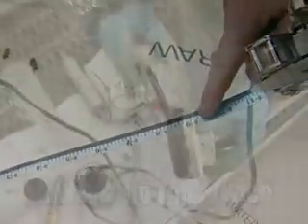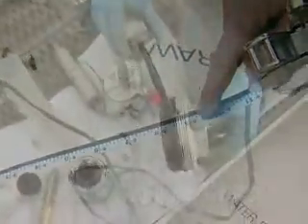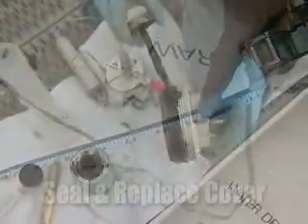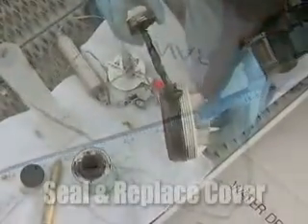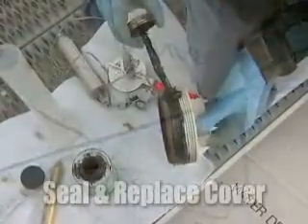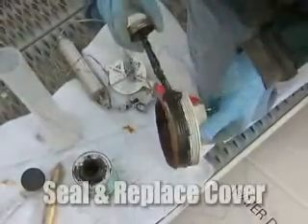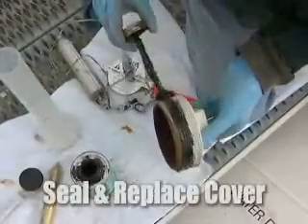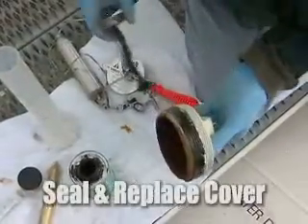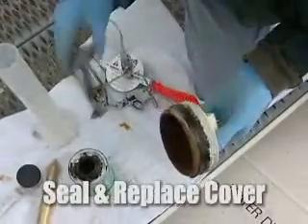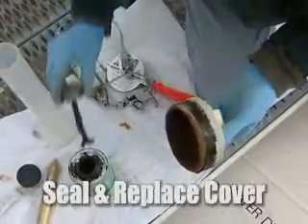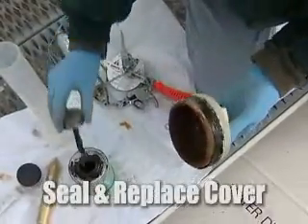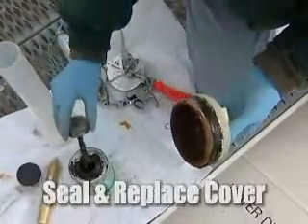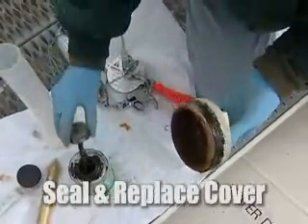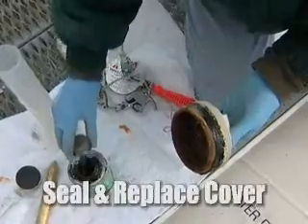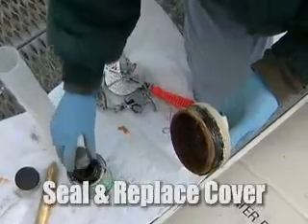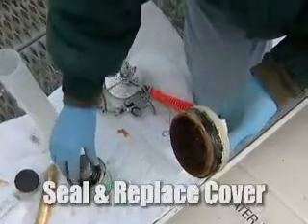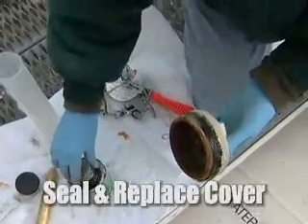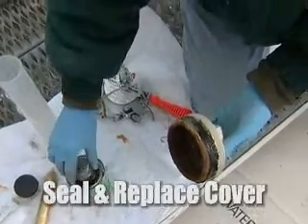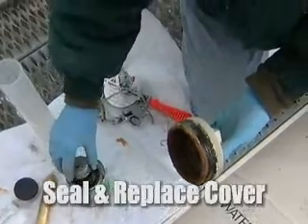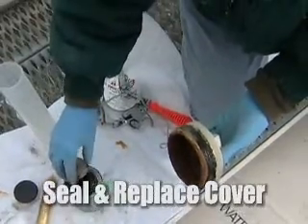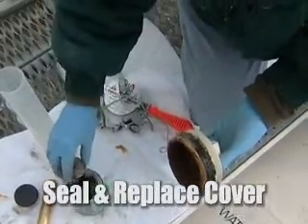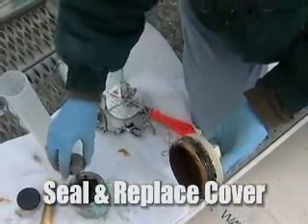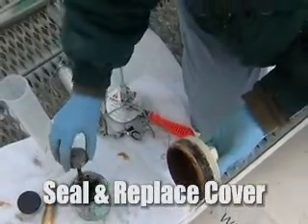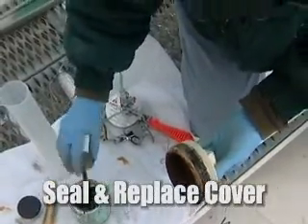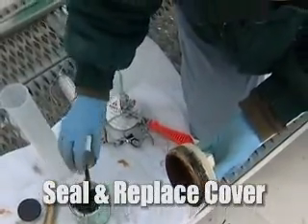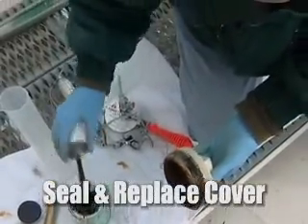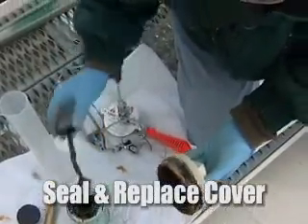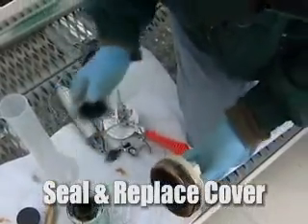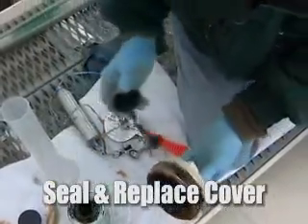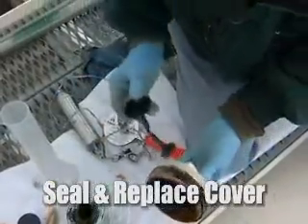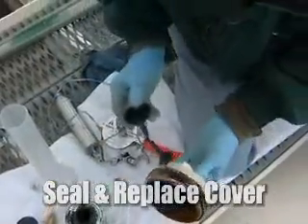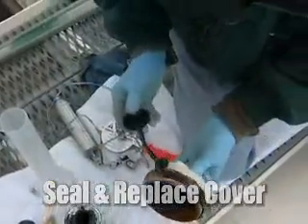Replace the gauge hatch cover. If necessary, apply a thread sealant for a watertight seal.